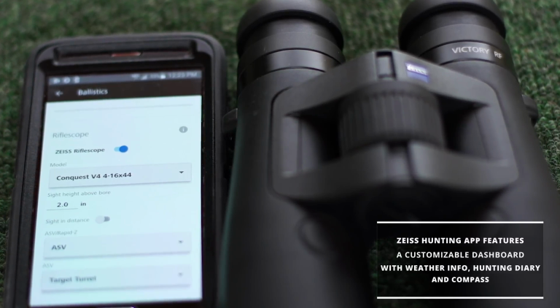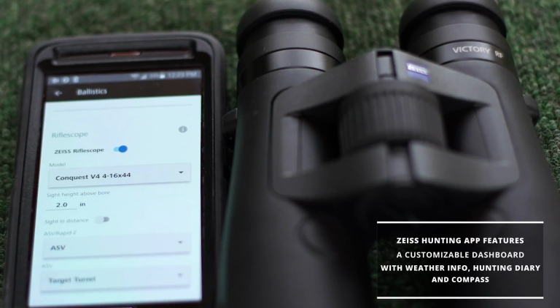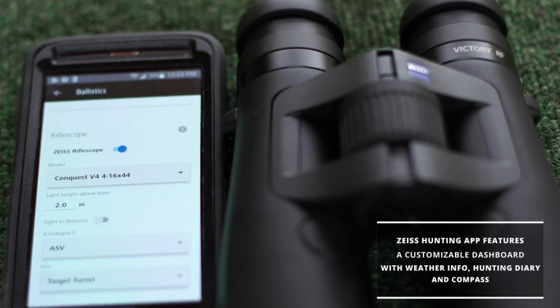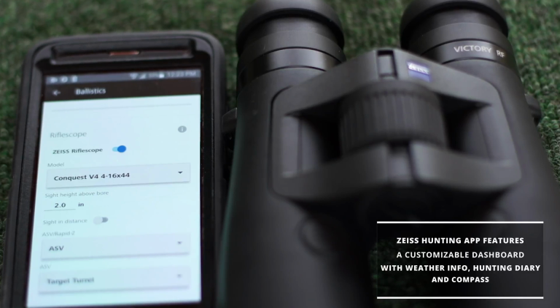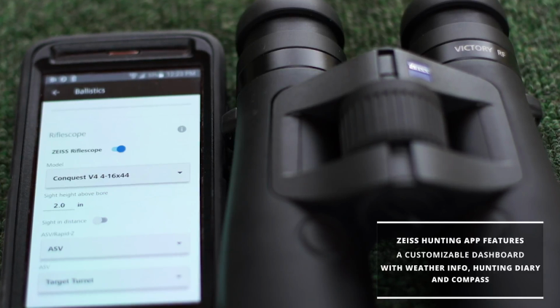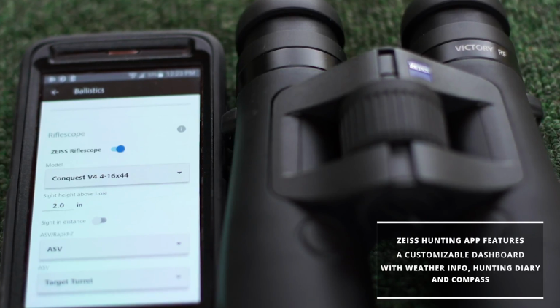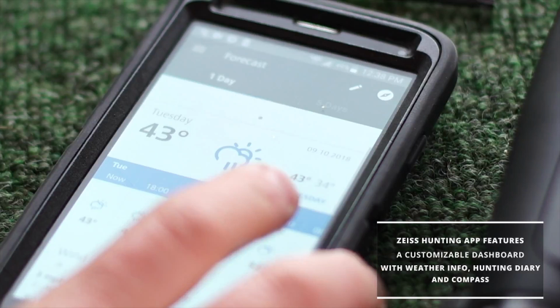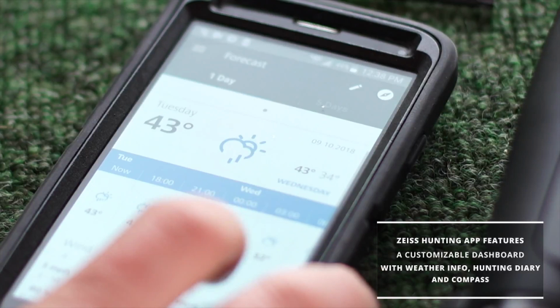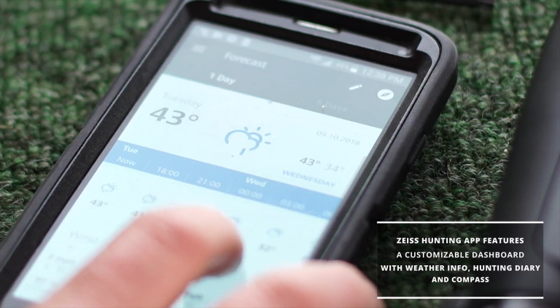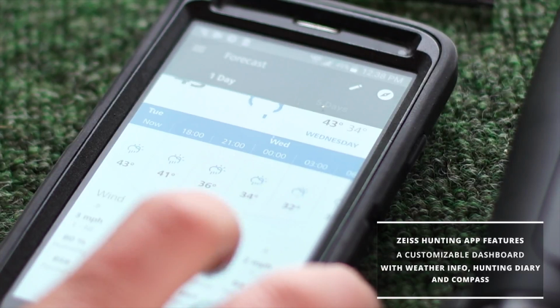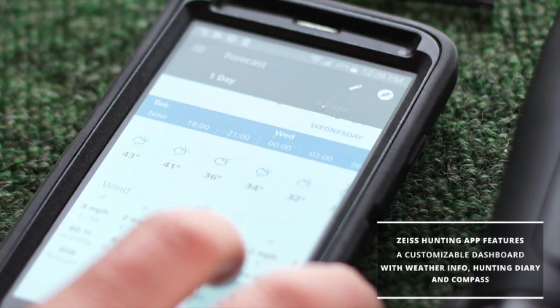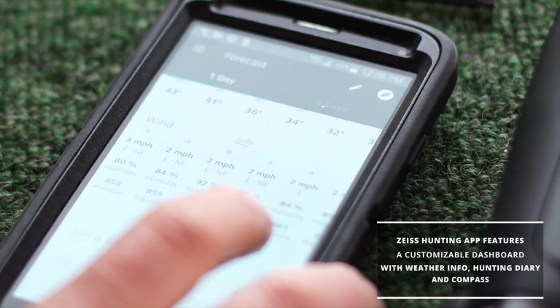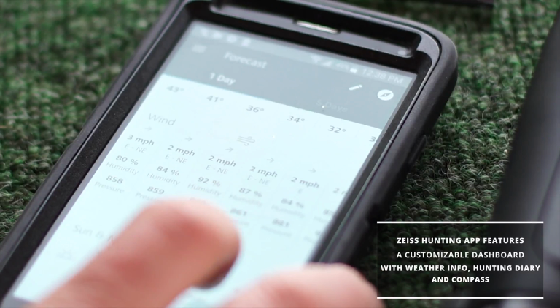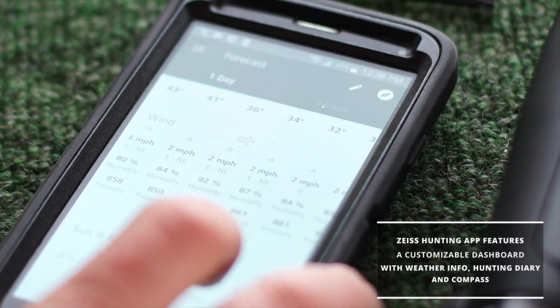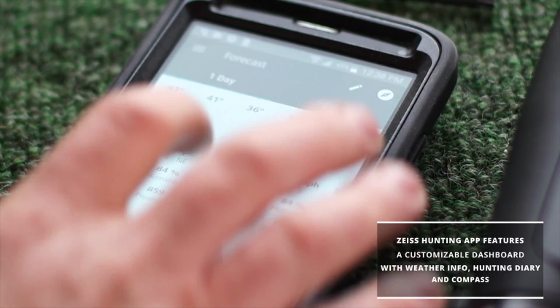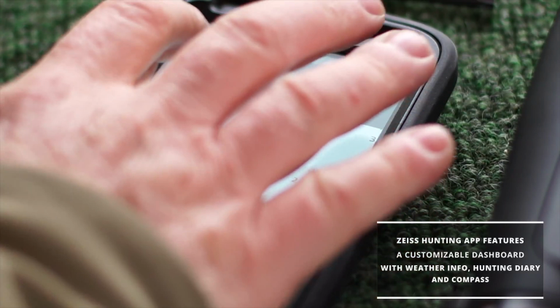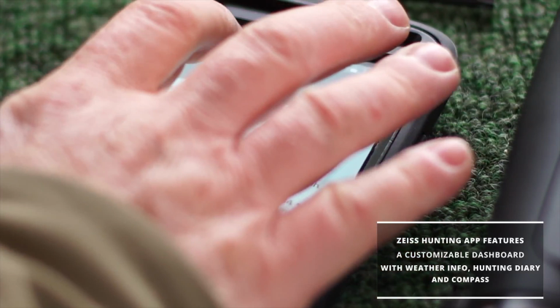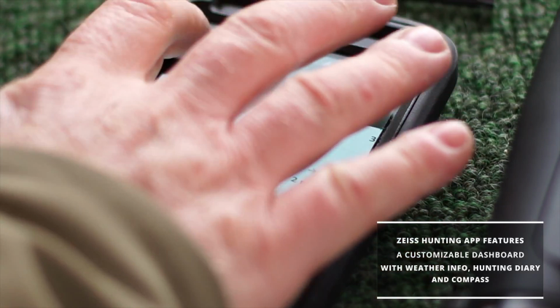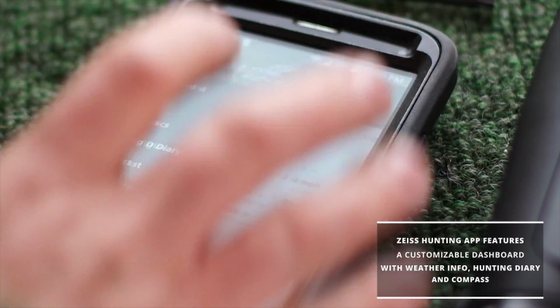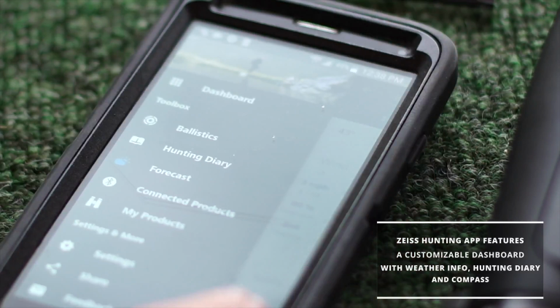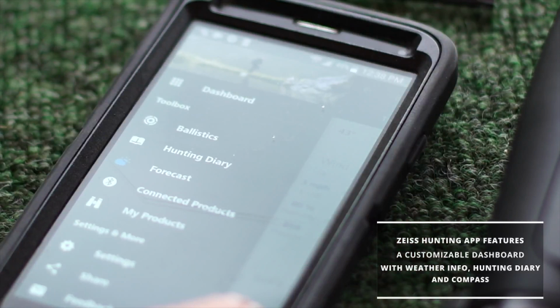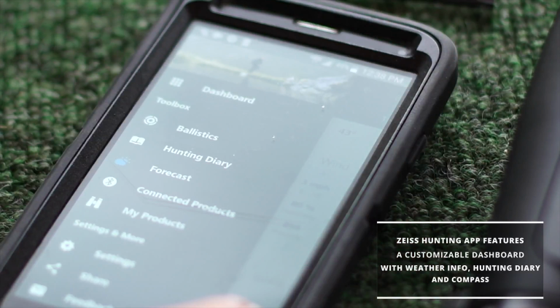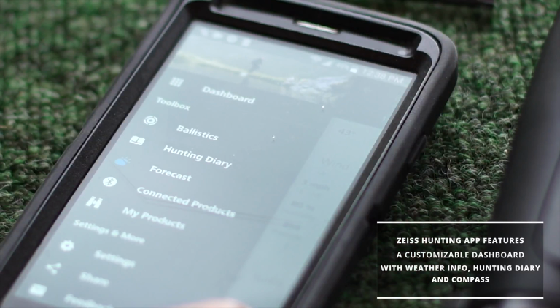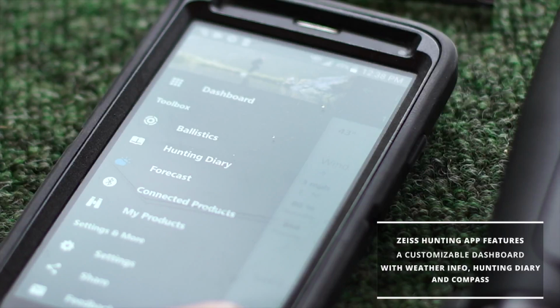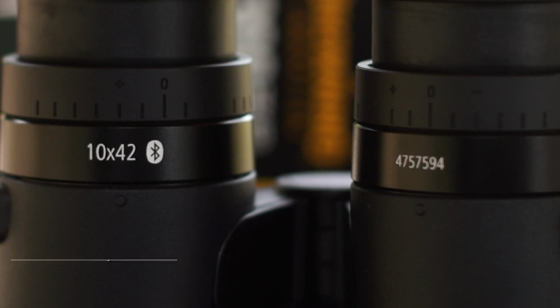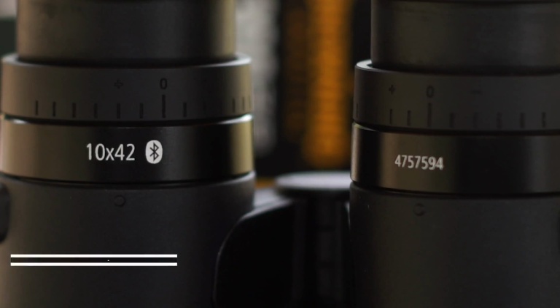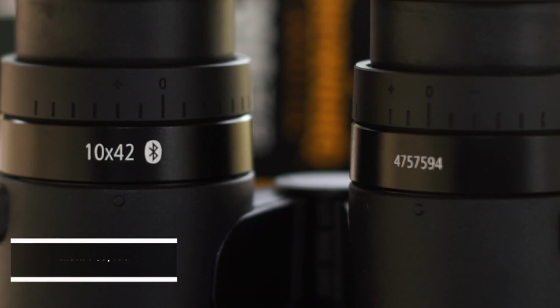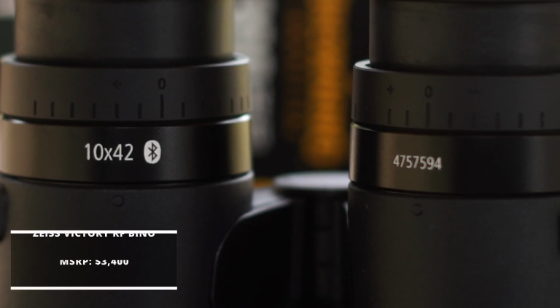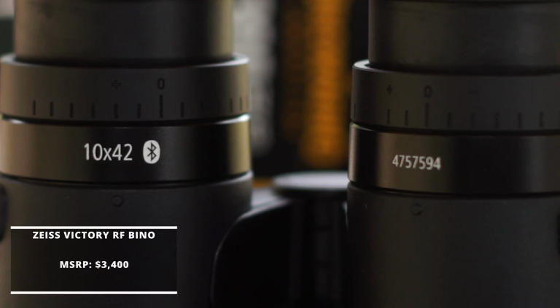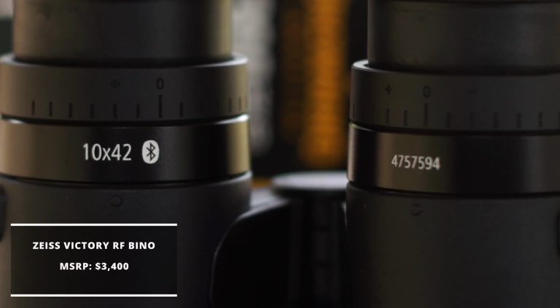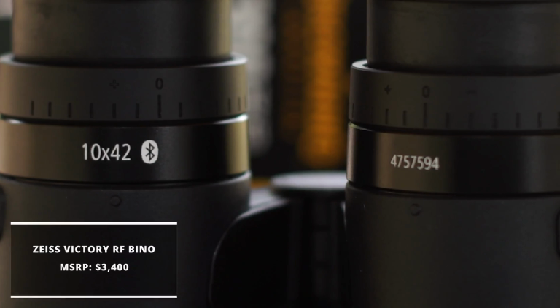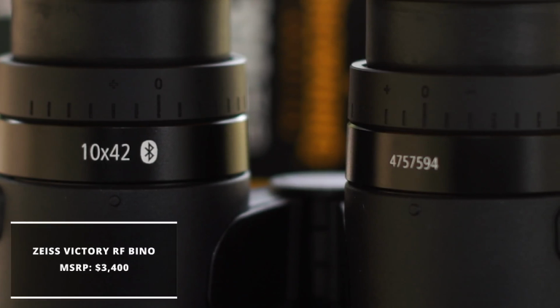The Zeiss hunting app features a customizable dashboard with weather info, hunting diary, and compass. The Victory RF 10x42 has a price tag of three thousand four hundred dollars, which puts them in the high-end glass category.